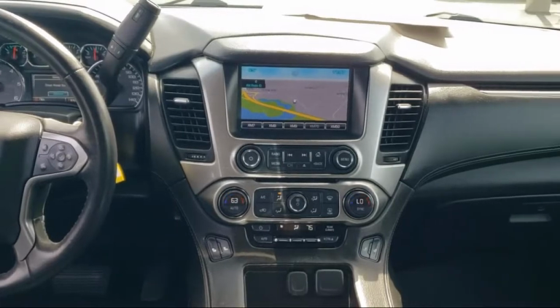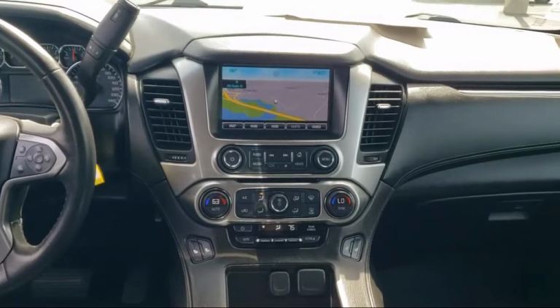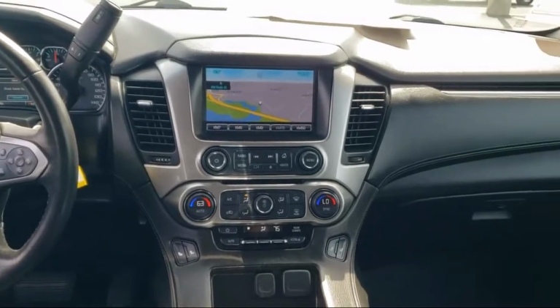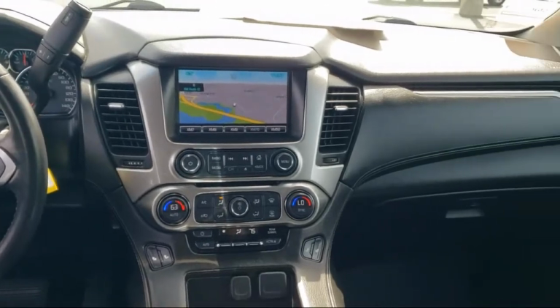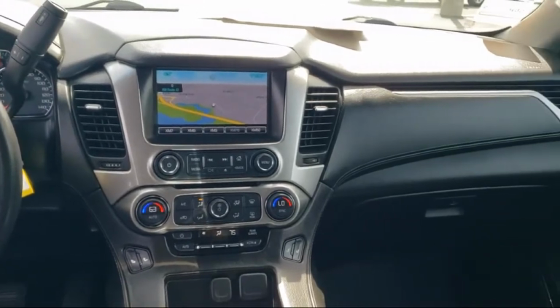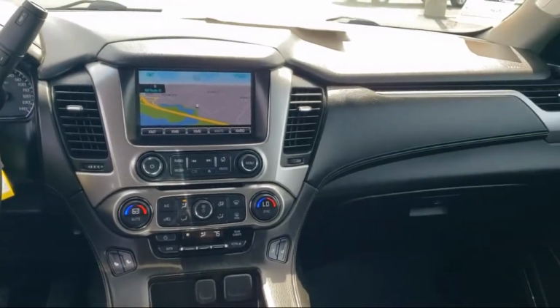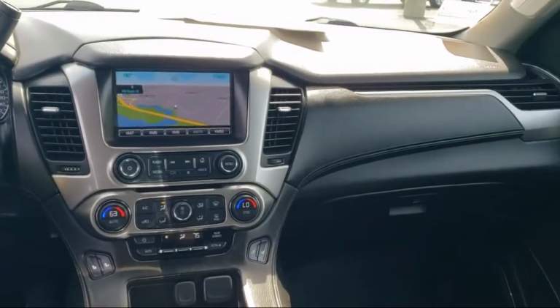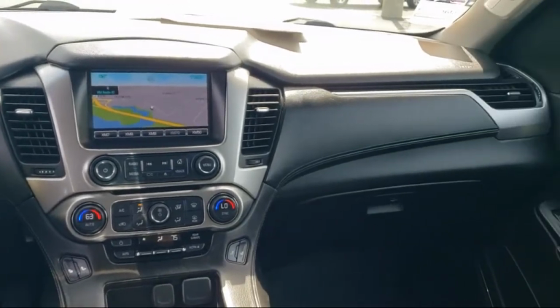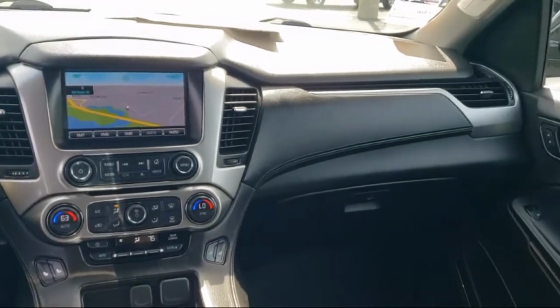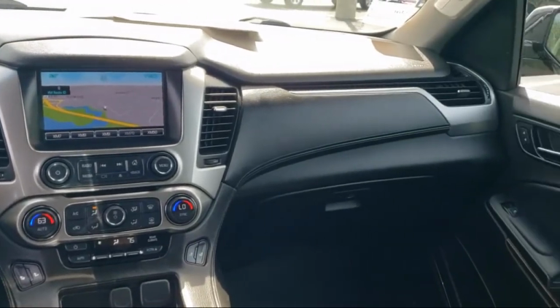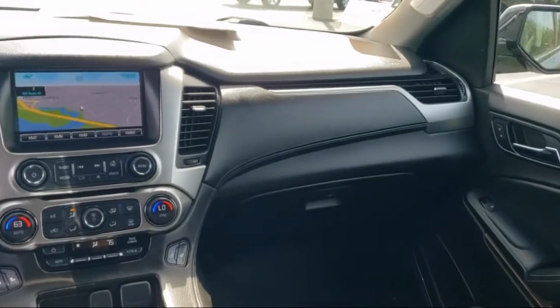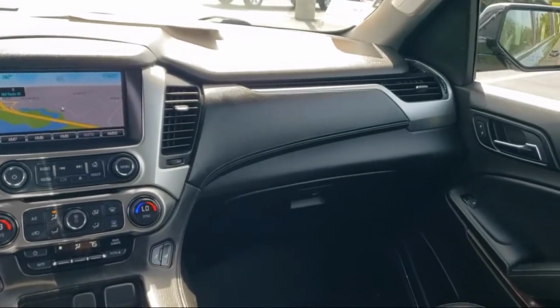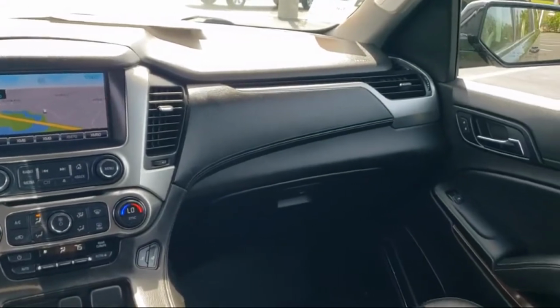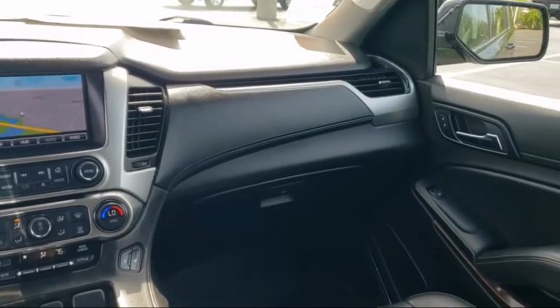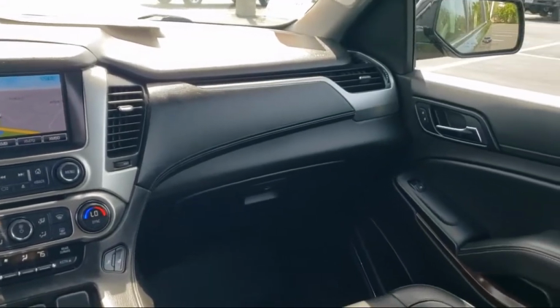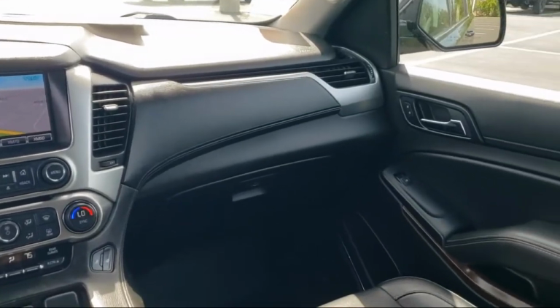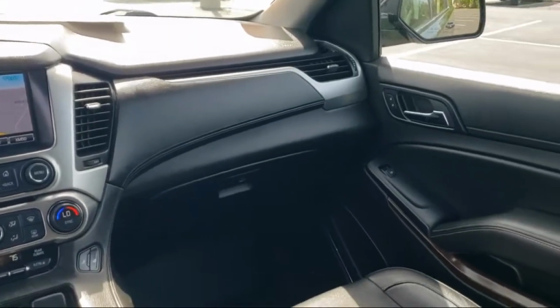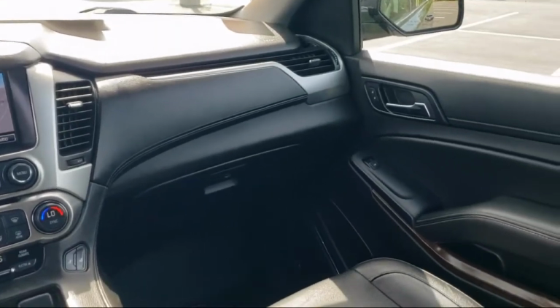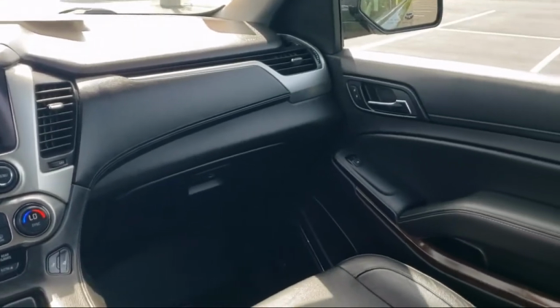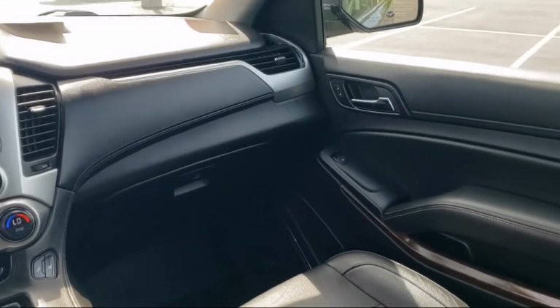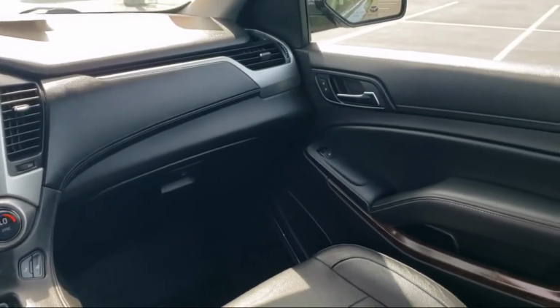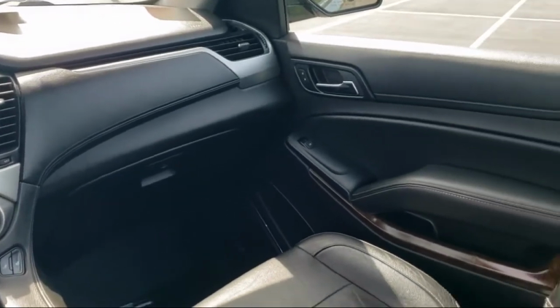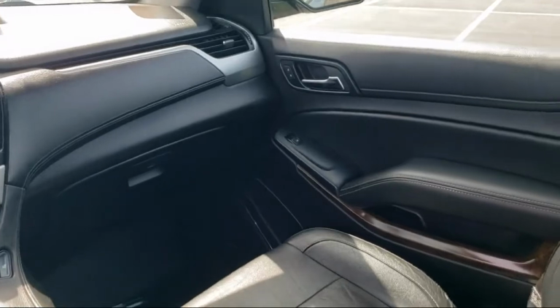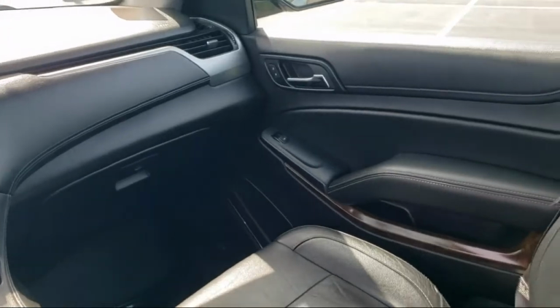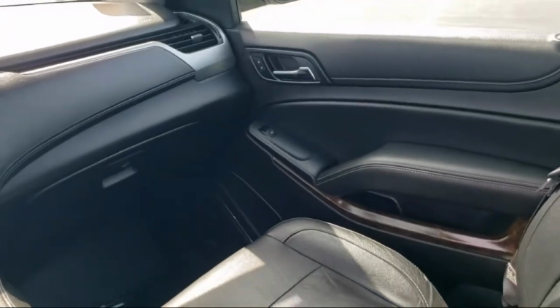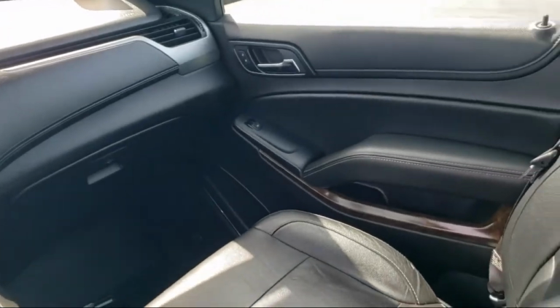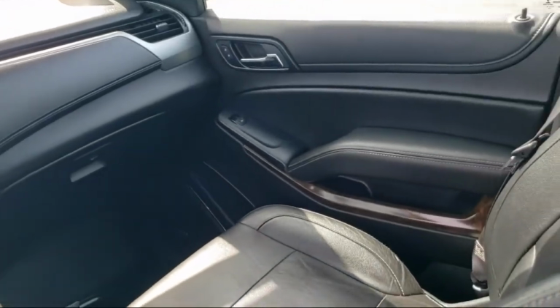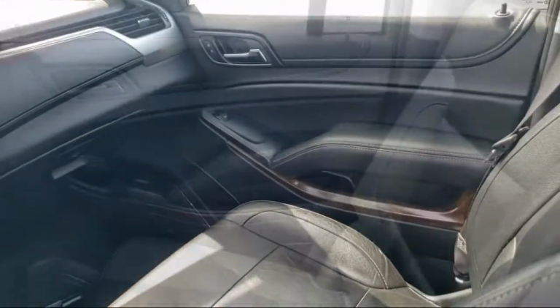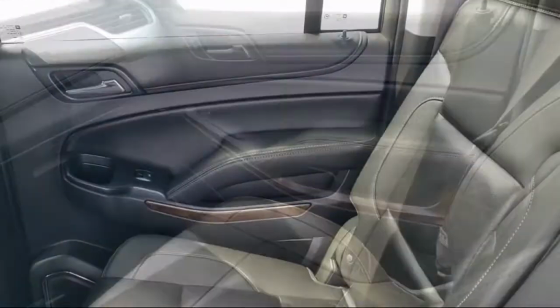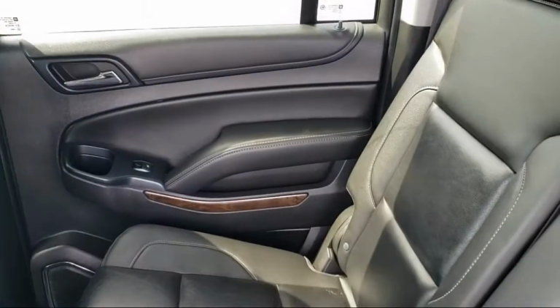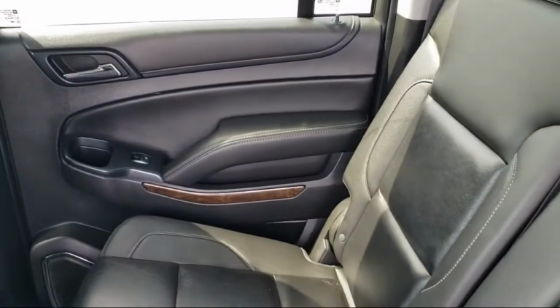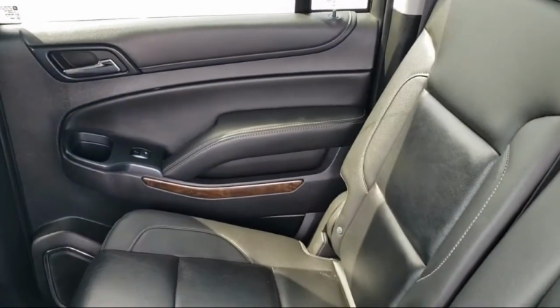There's a huge selection of used vehicles, so take your test drive today. Come into Folsom Chevrolet here in the Folsom Auto Mall.